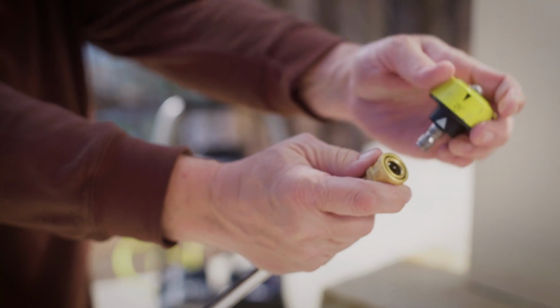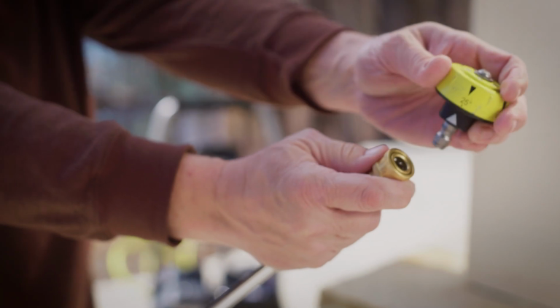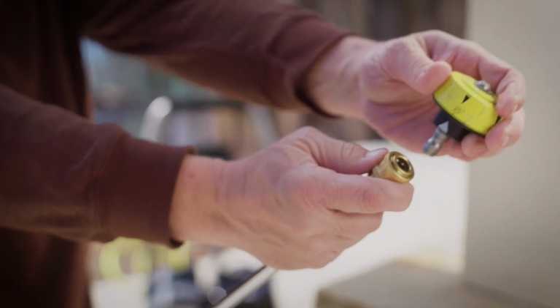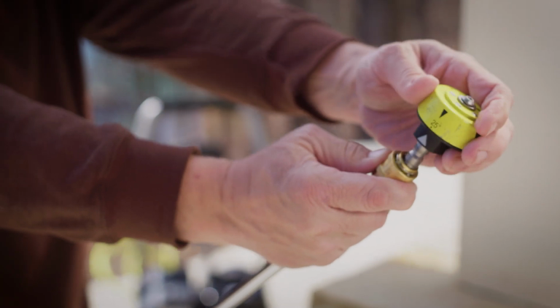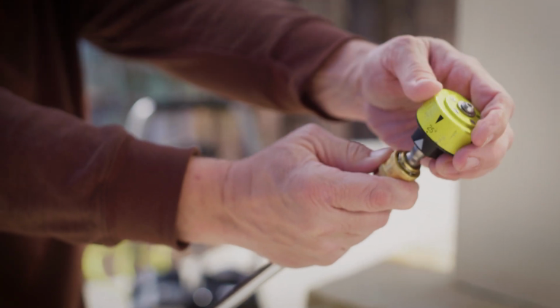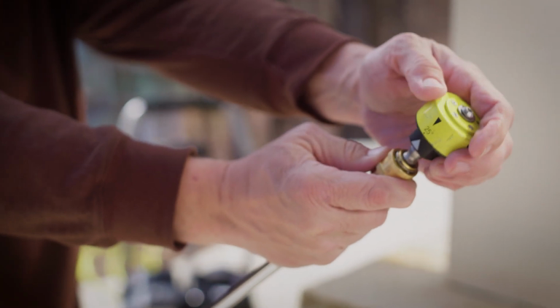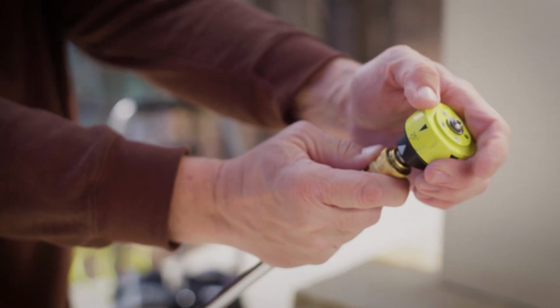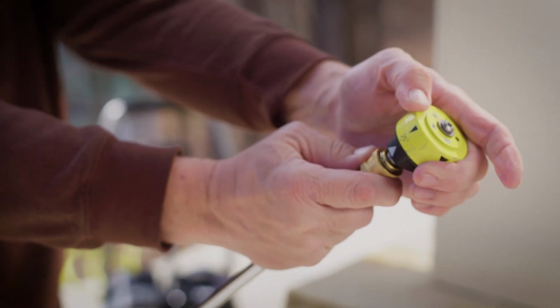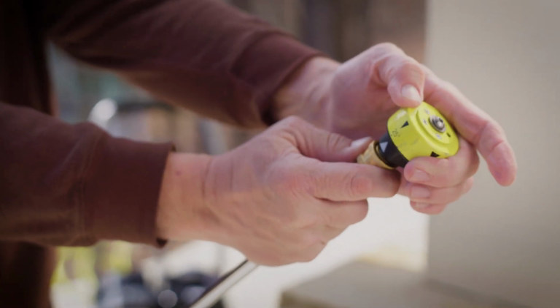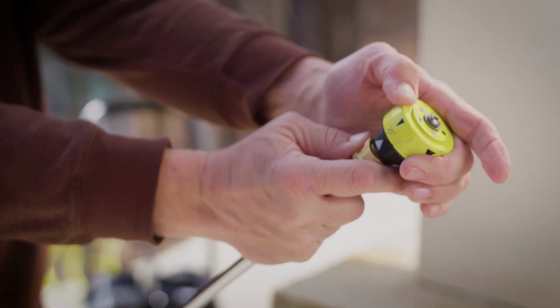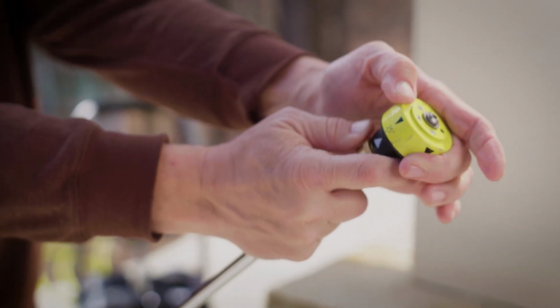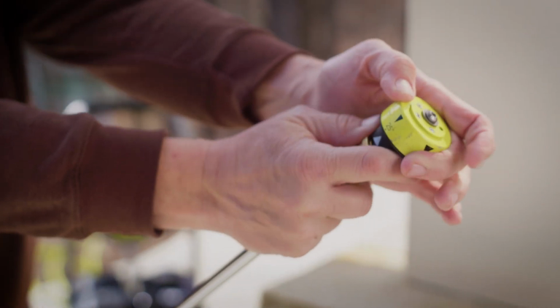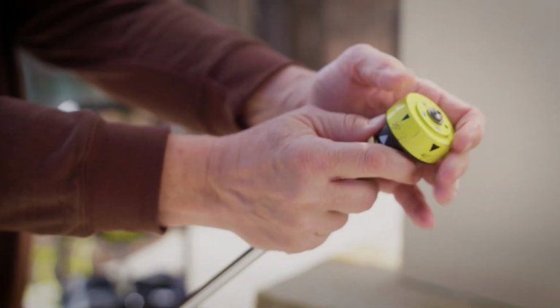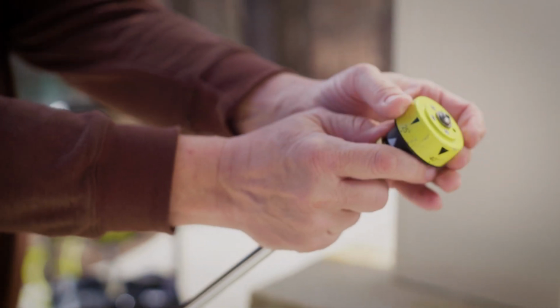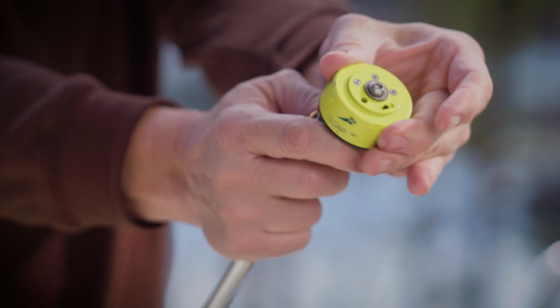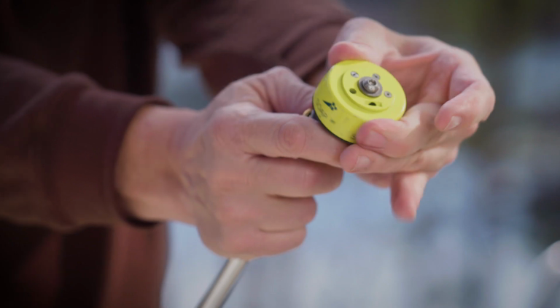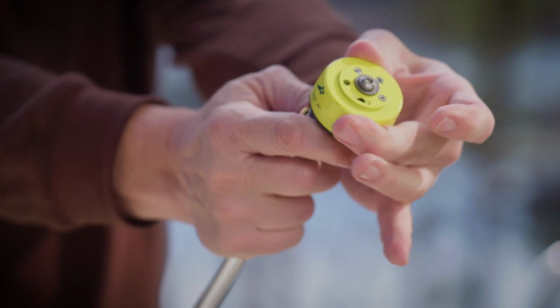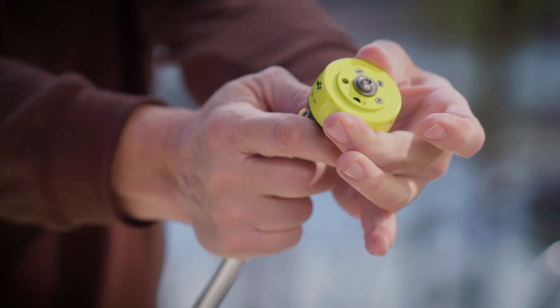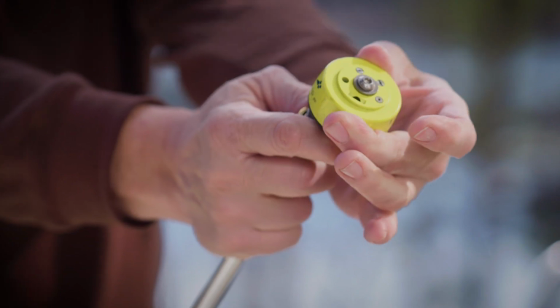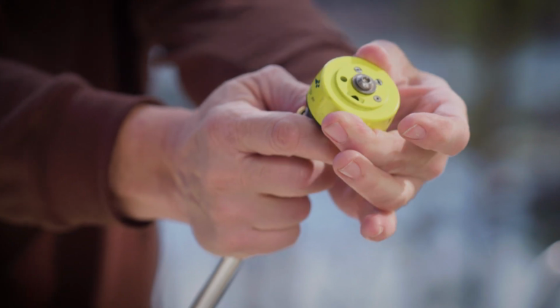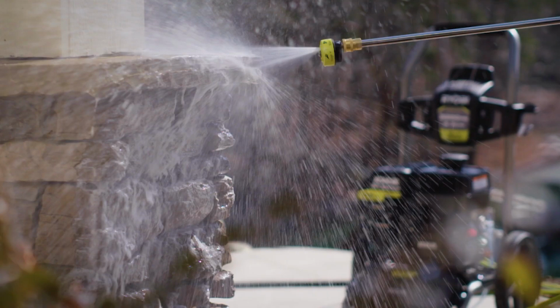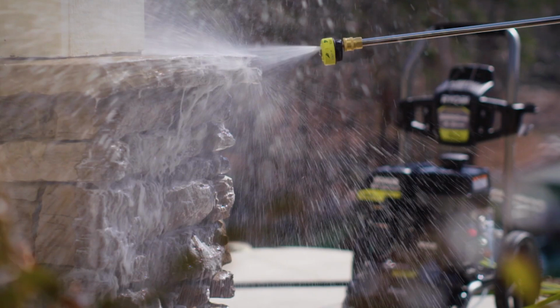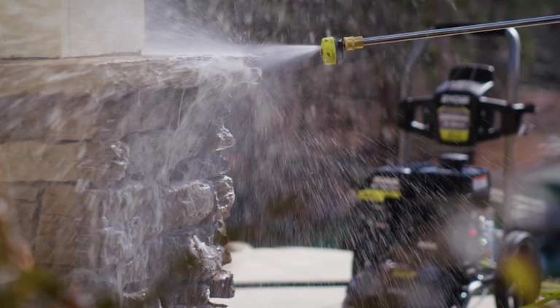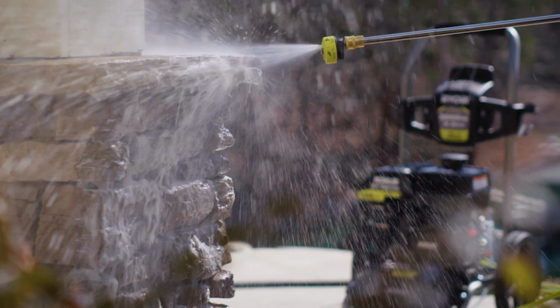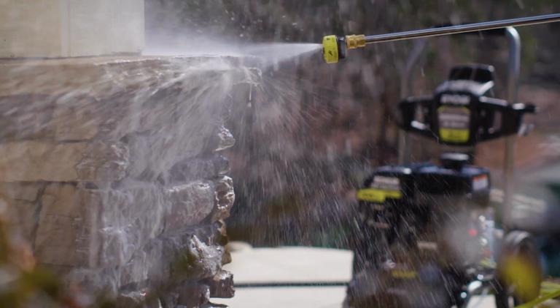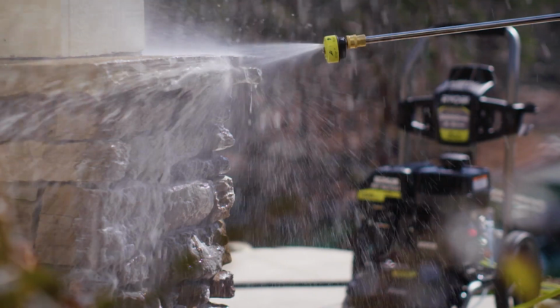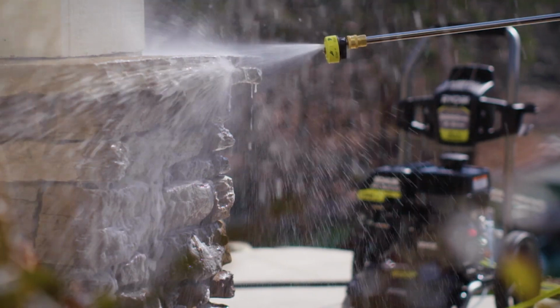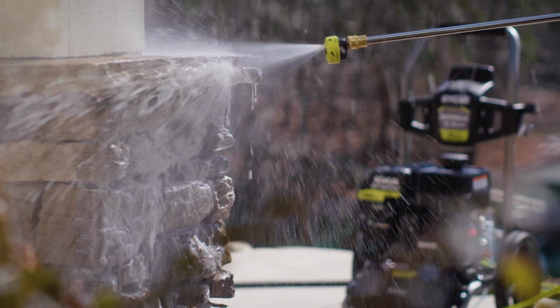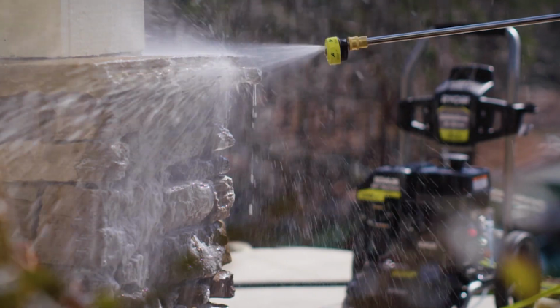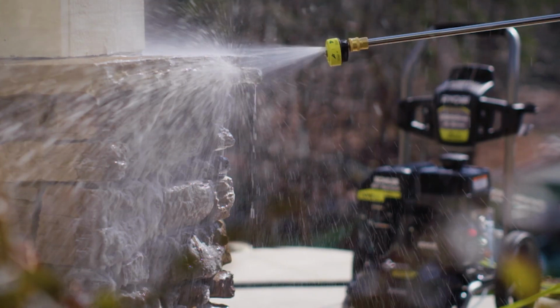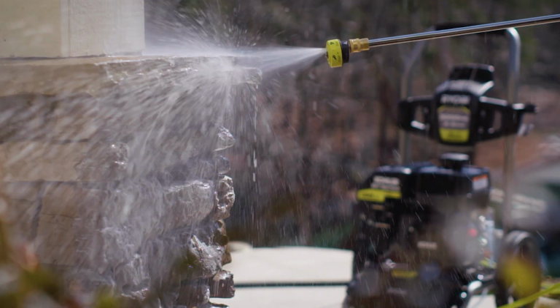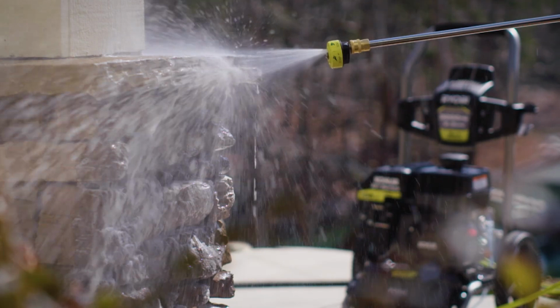Use the 5-in-1 quick-change nozzle, and a simple twist allows for versatile cleaning options.